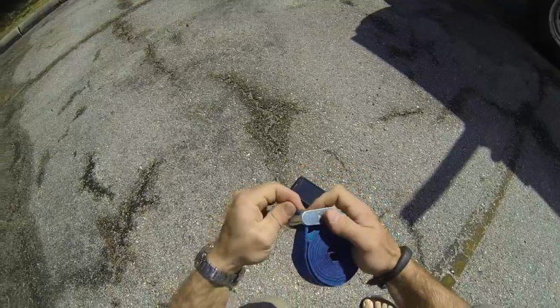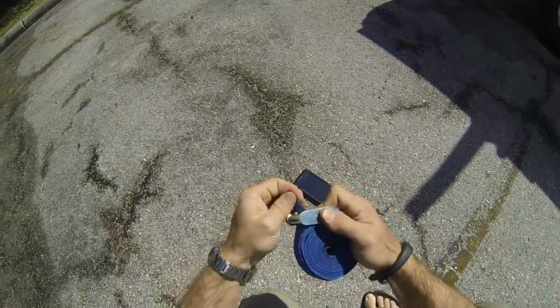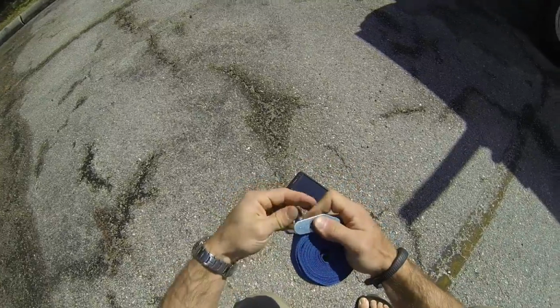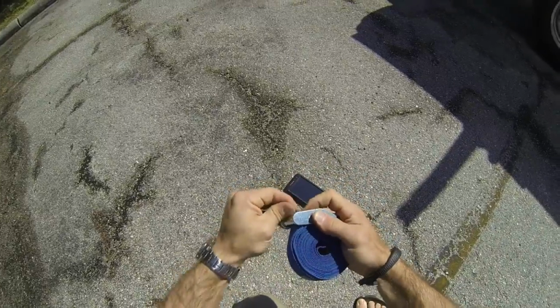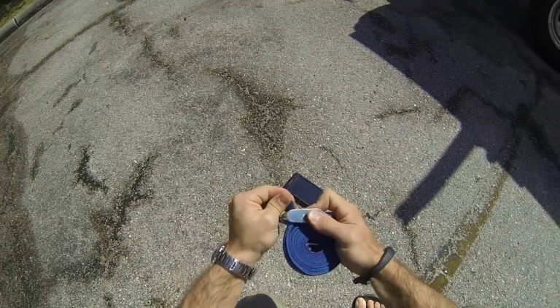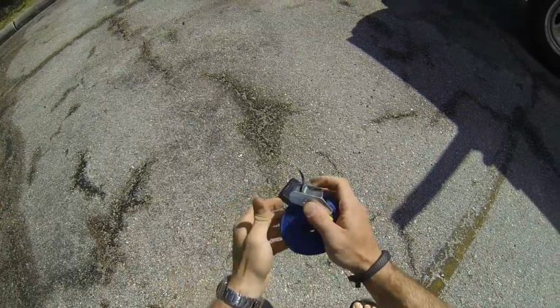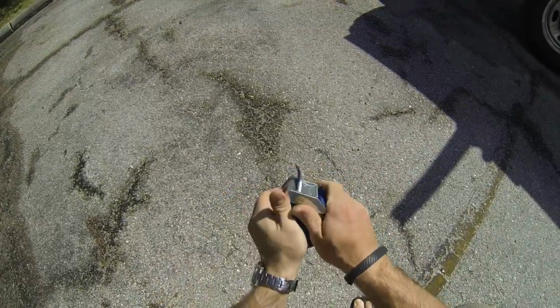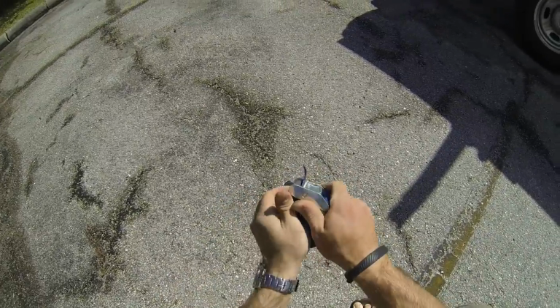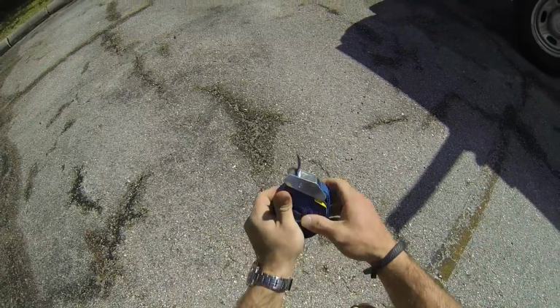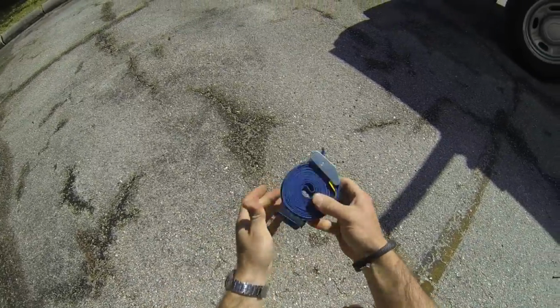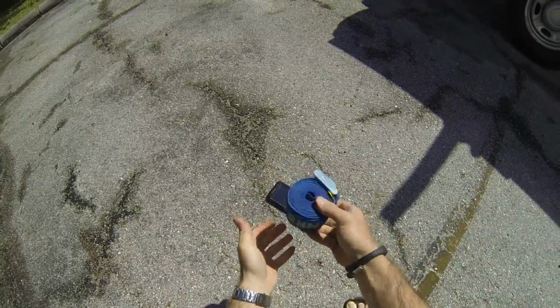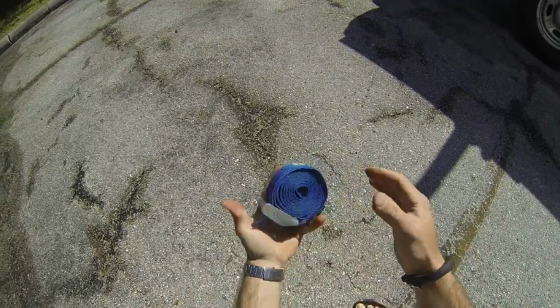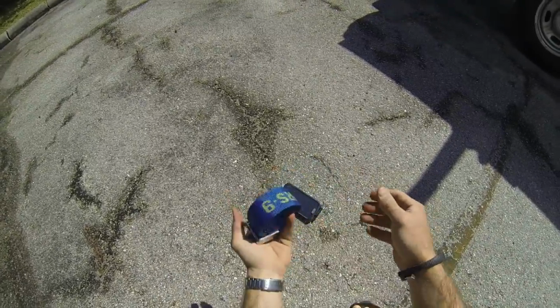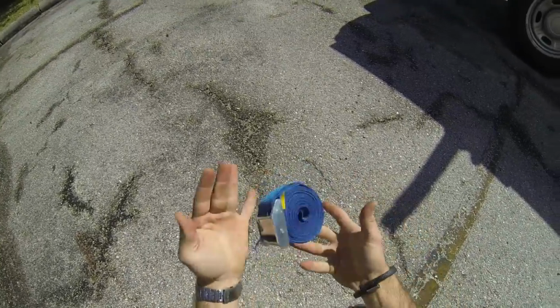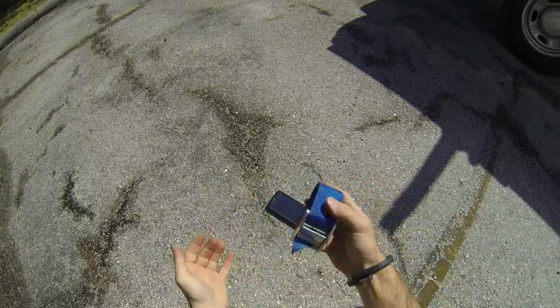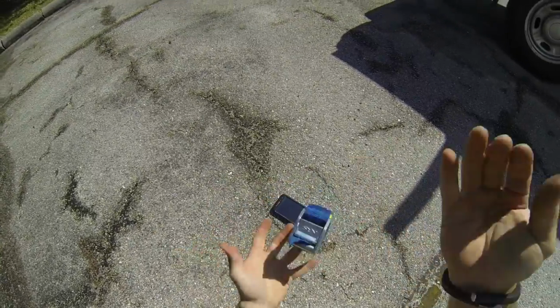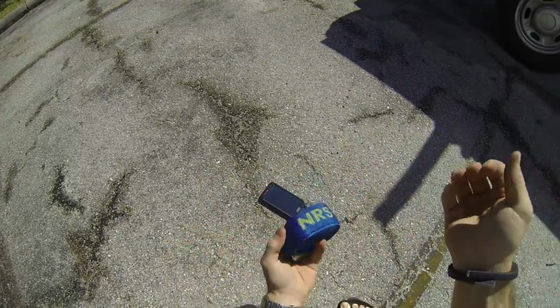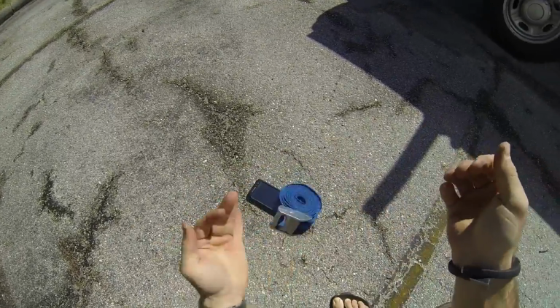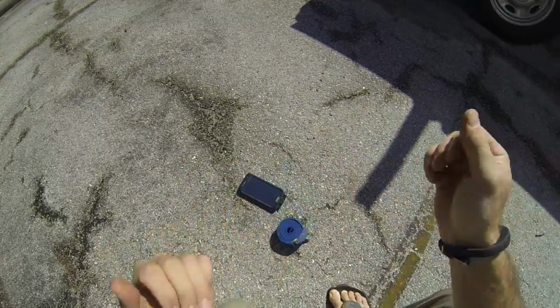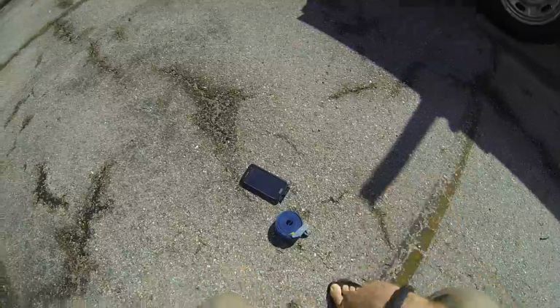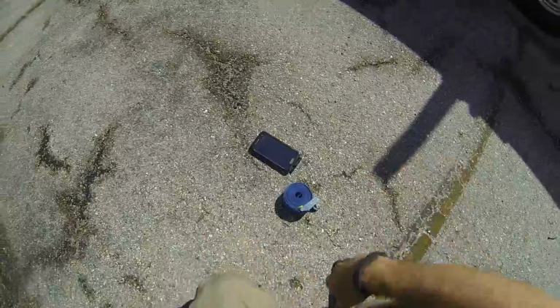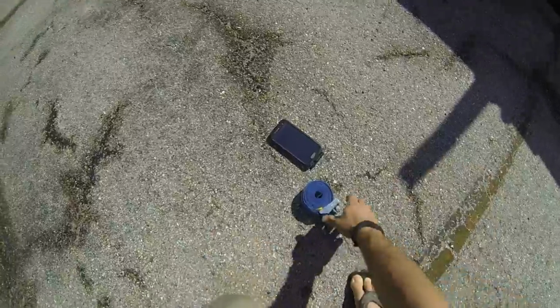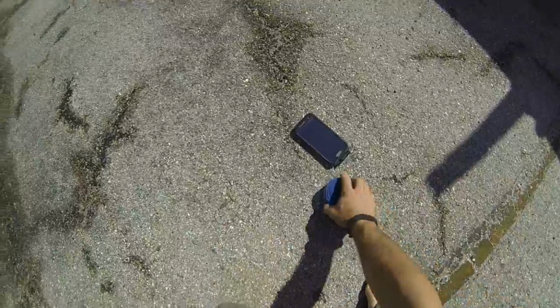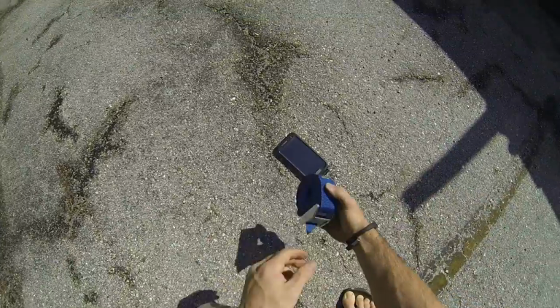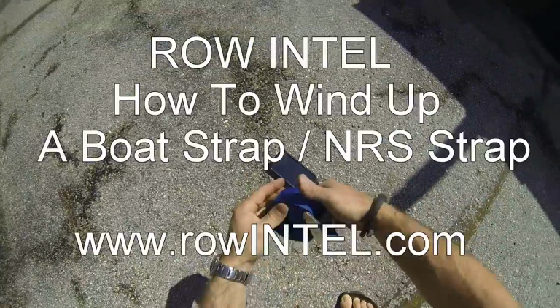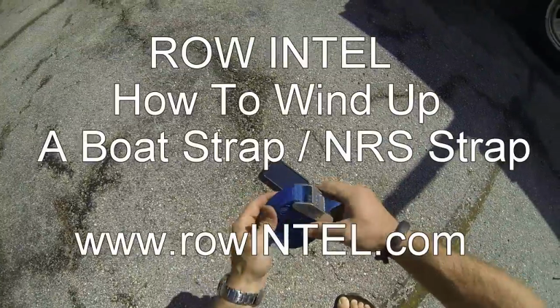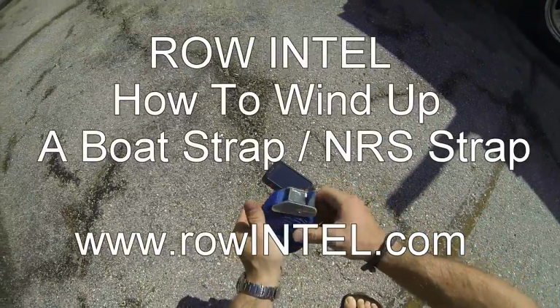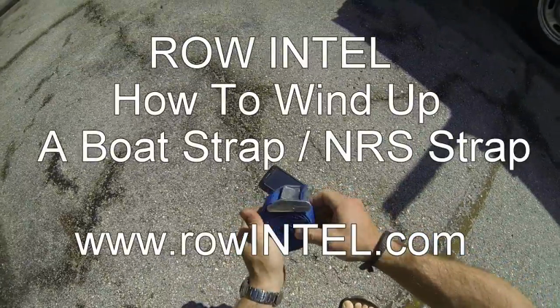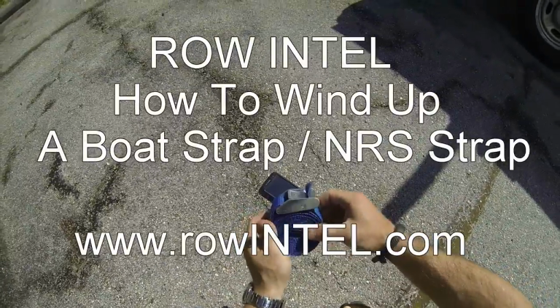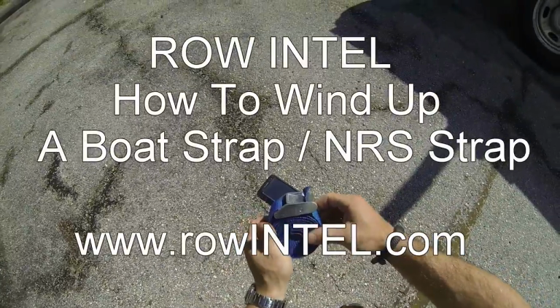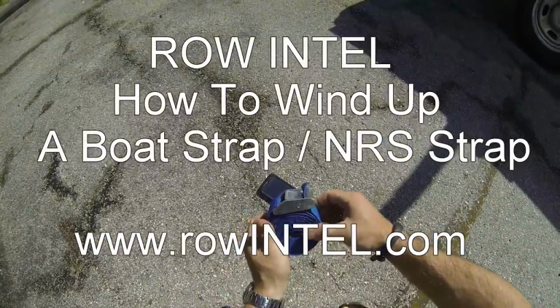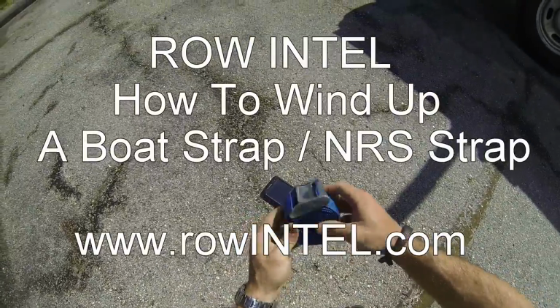Pull tight — that keeps it tight on itself. You can throw that in the trailer and it won't come undone on you, and it keeps all your straps from getting tangled up.